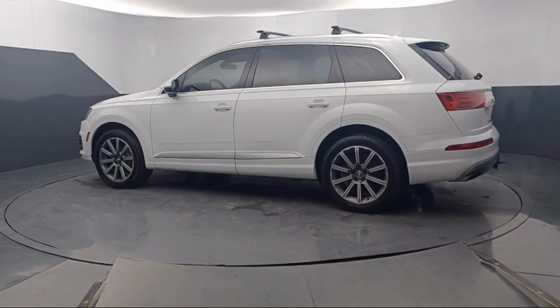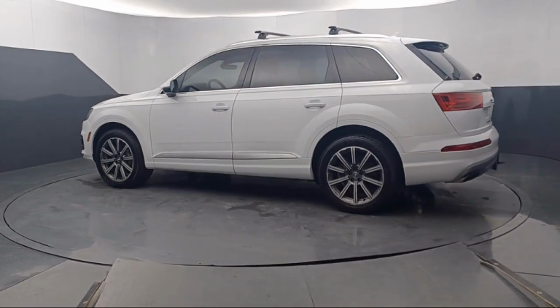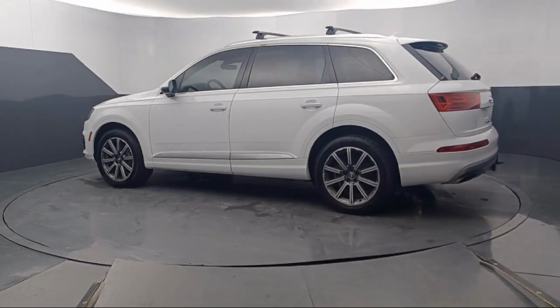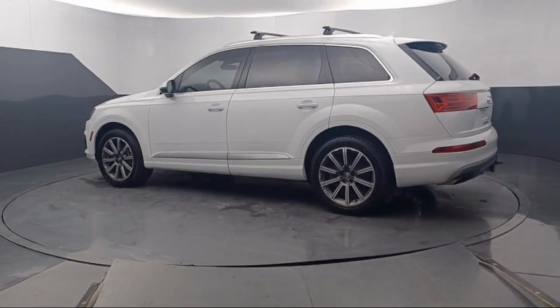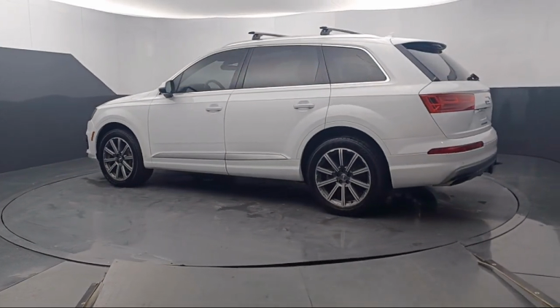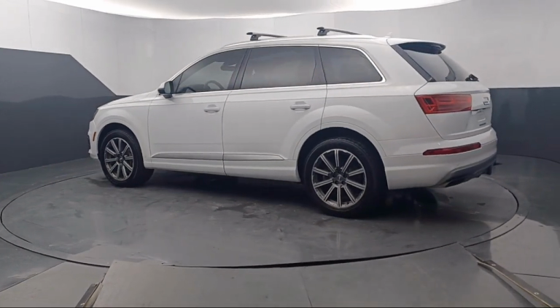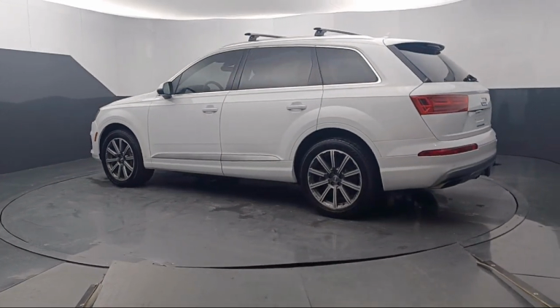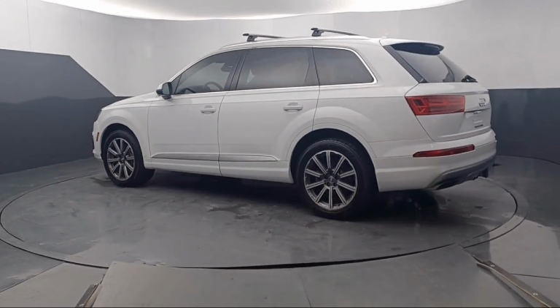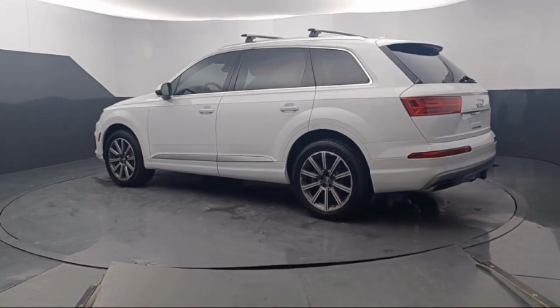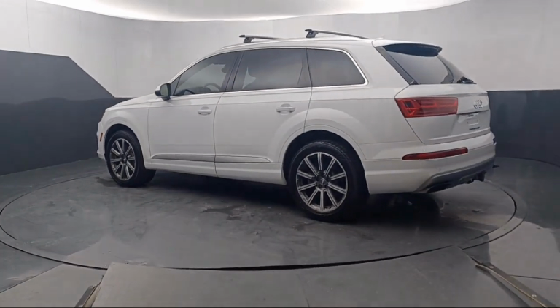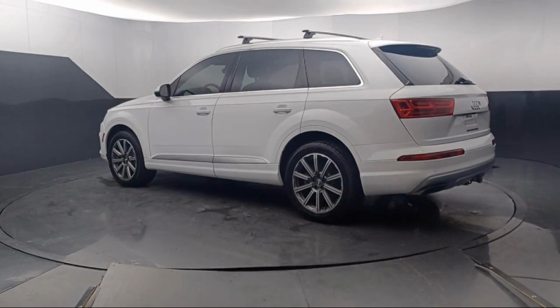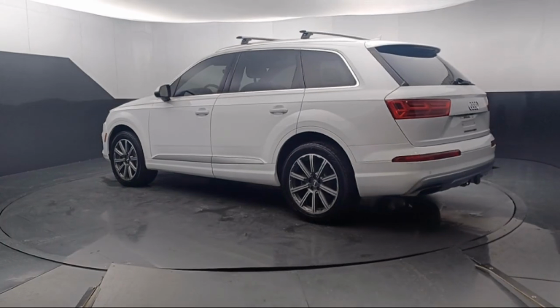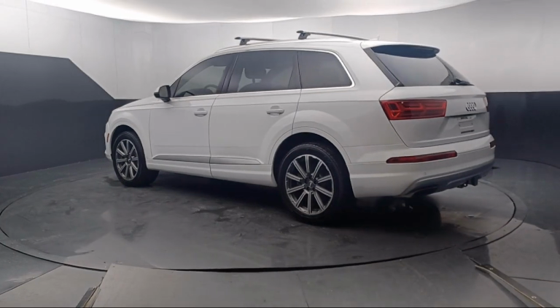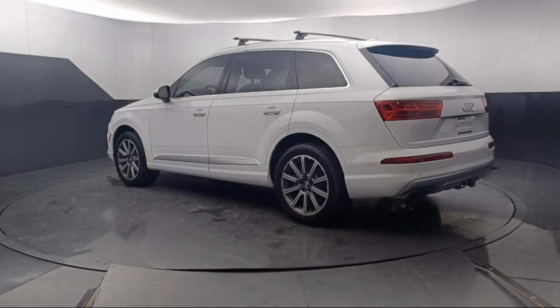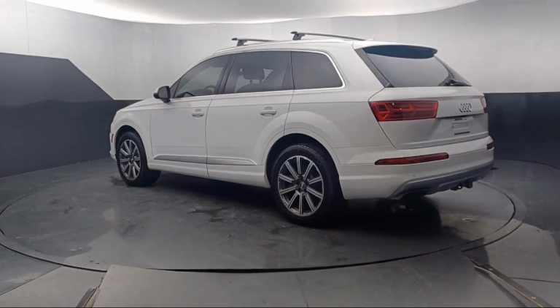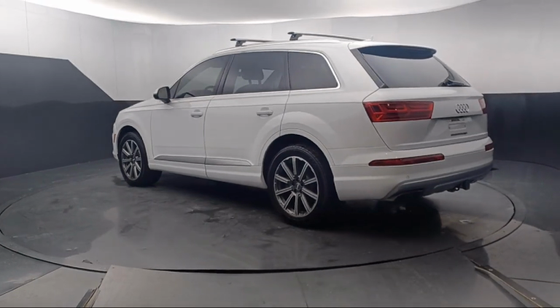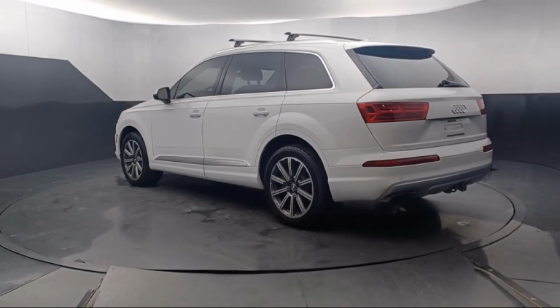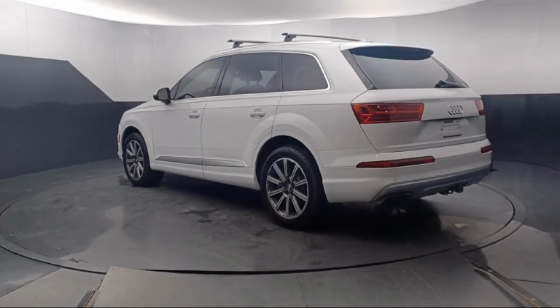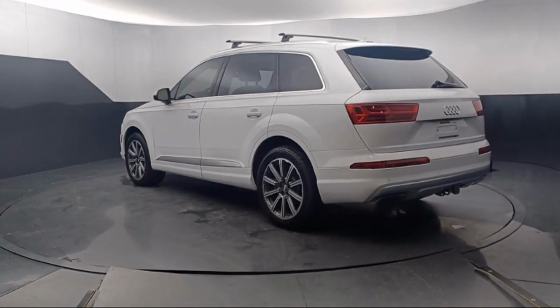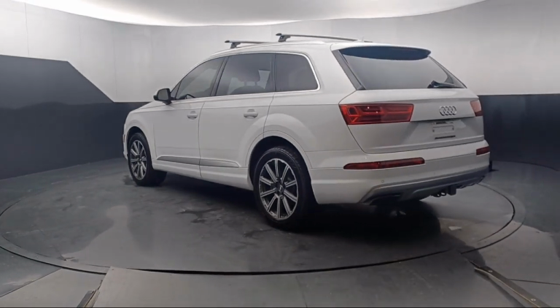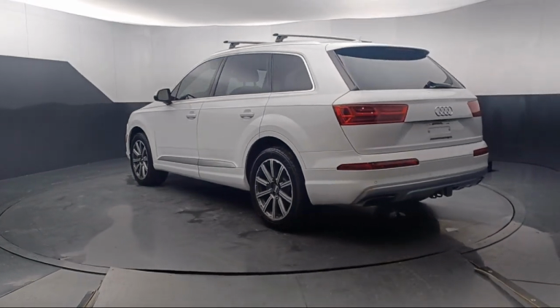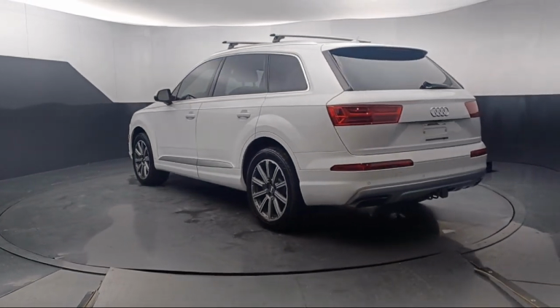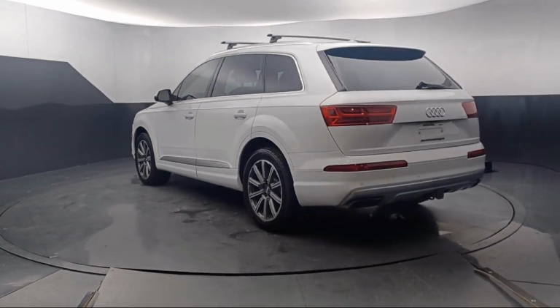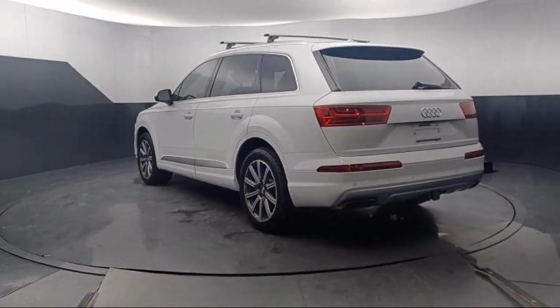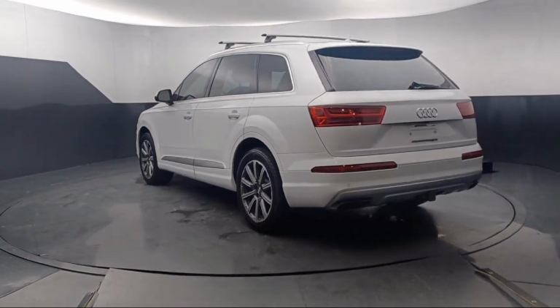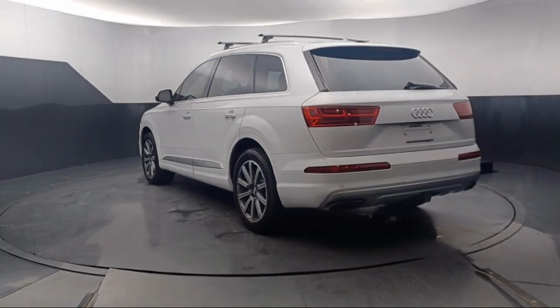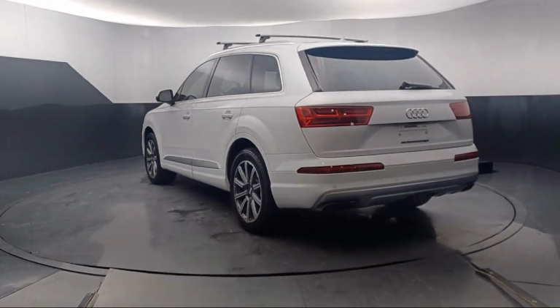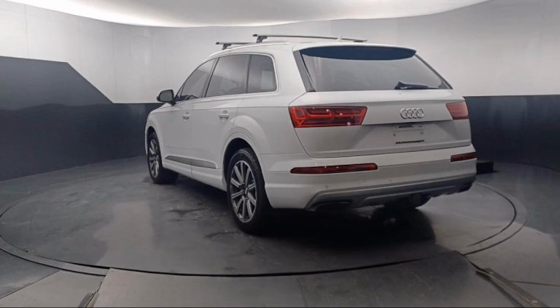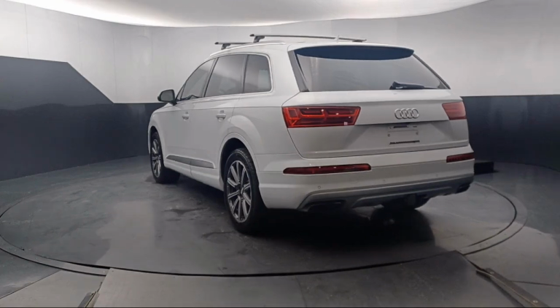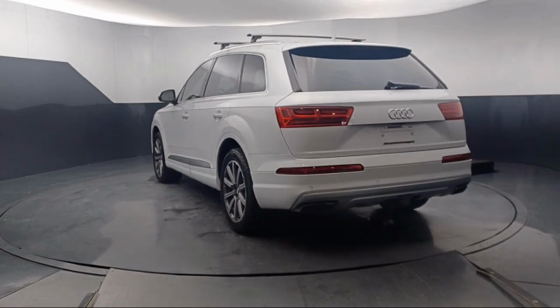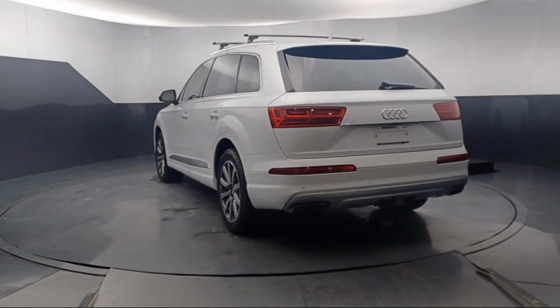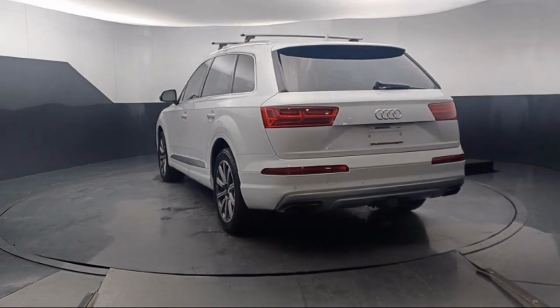Rear spoiler, Sirius XM satellite radio, steering wheel controls, and much more.